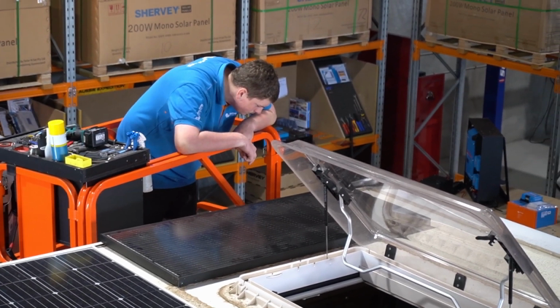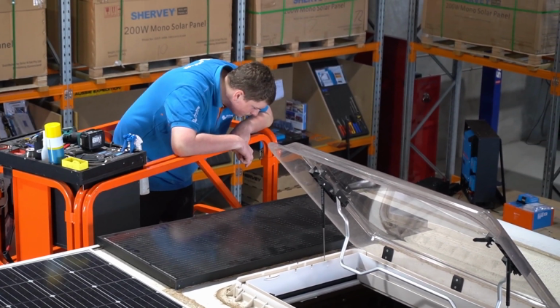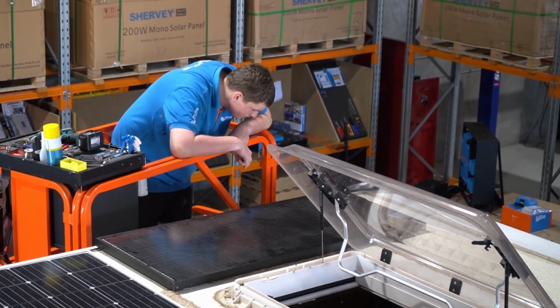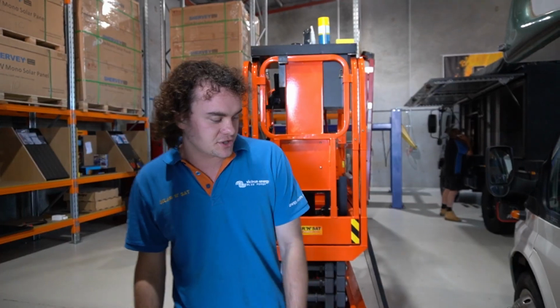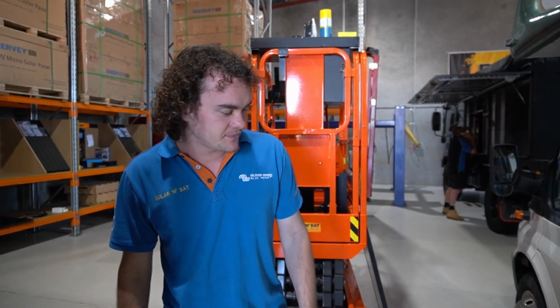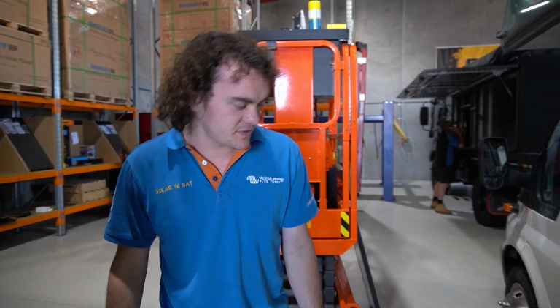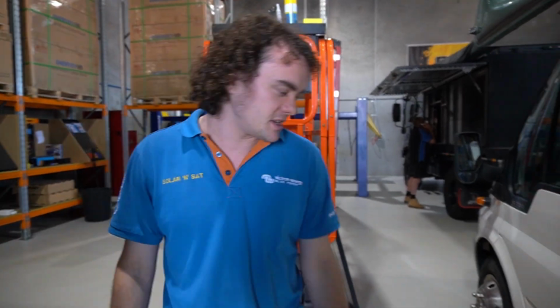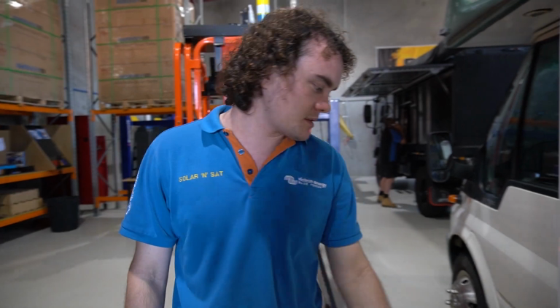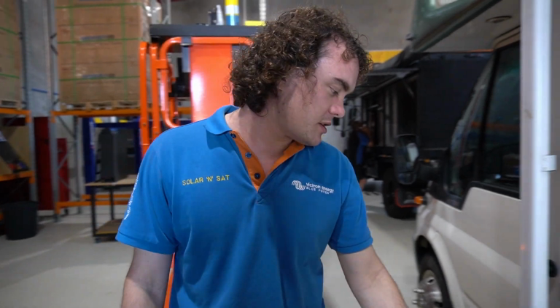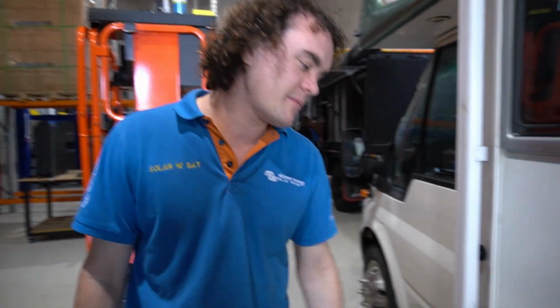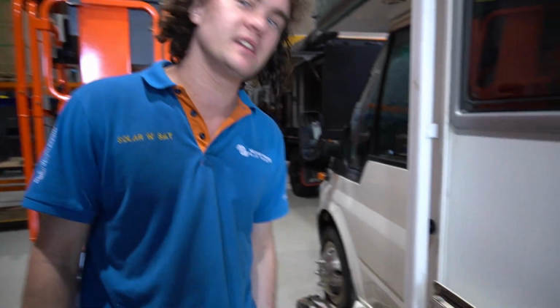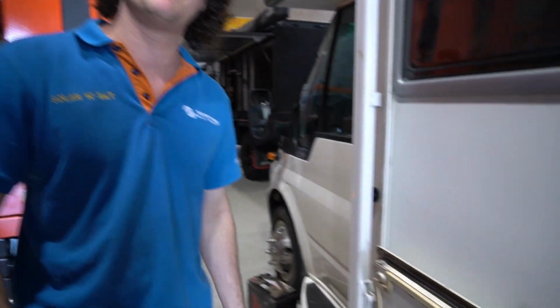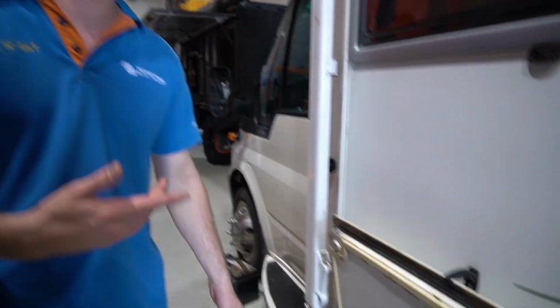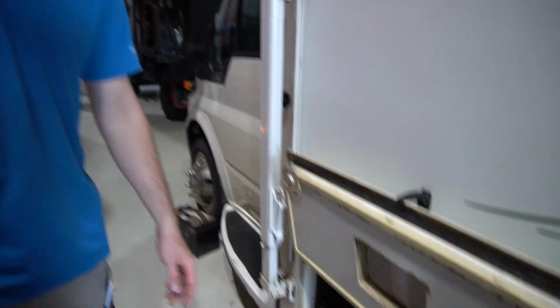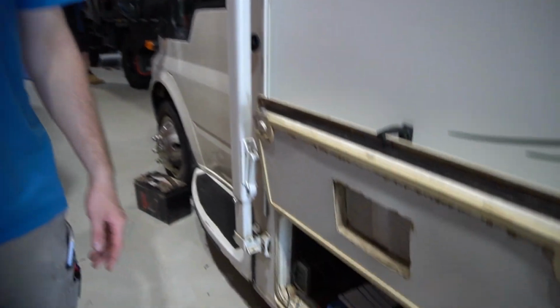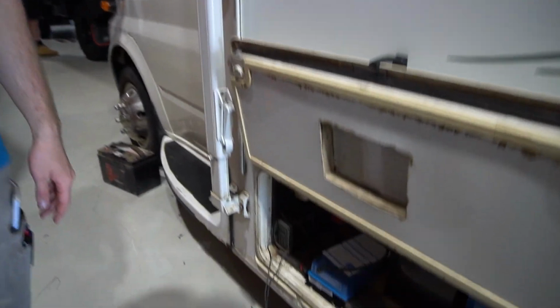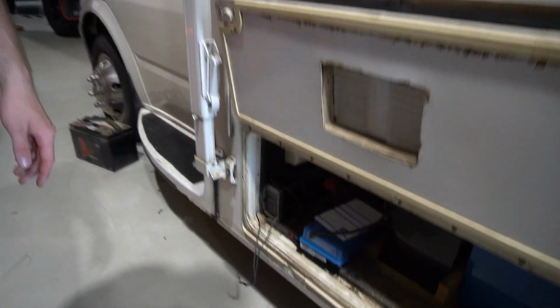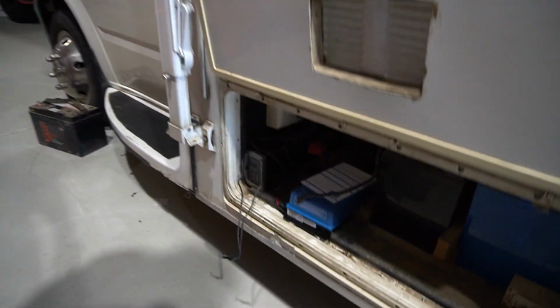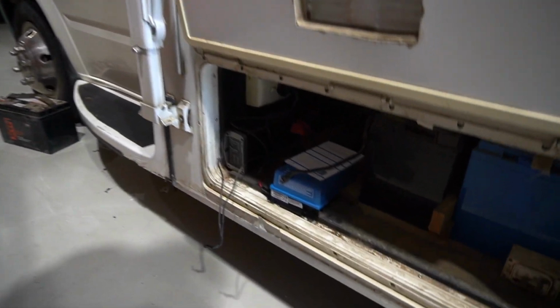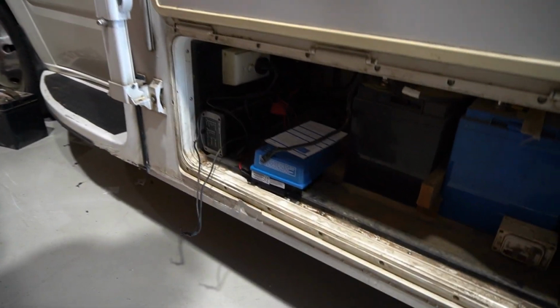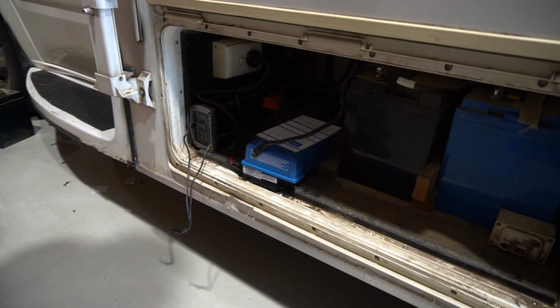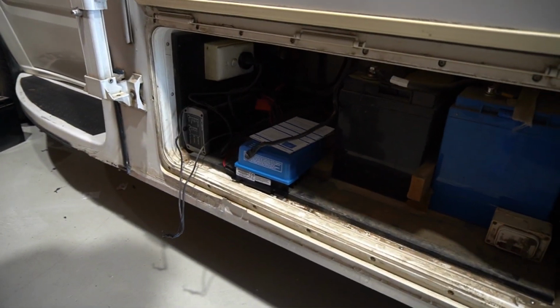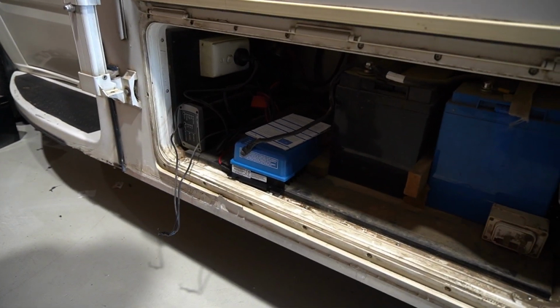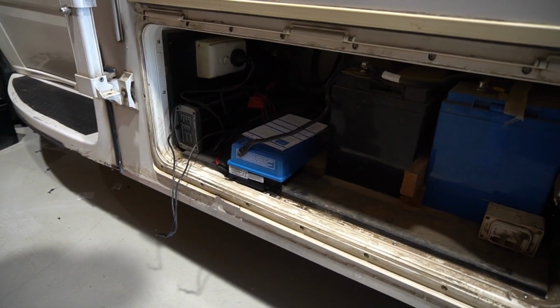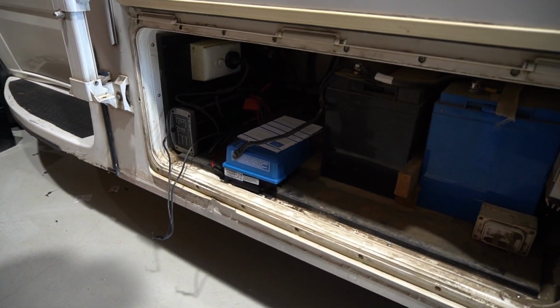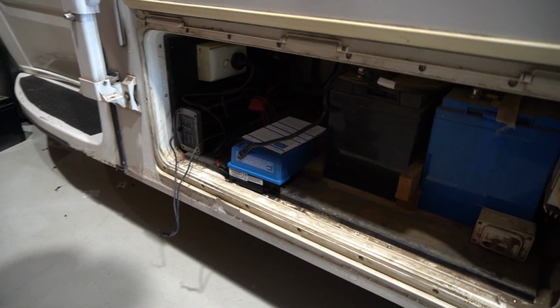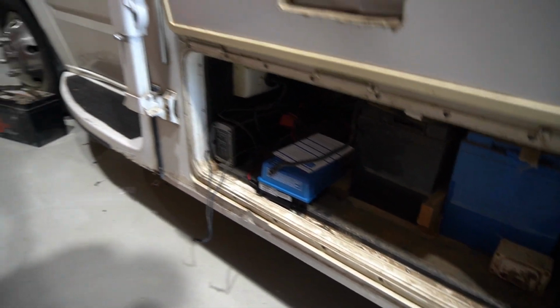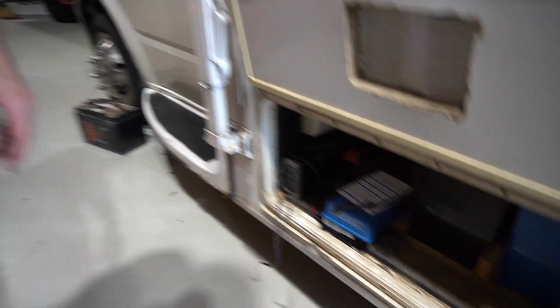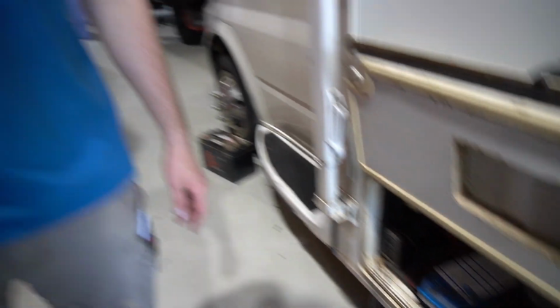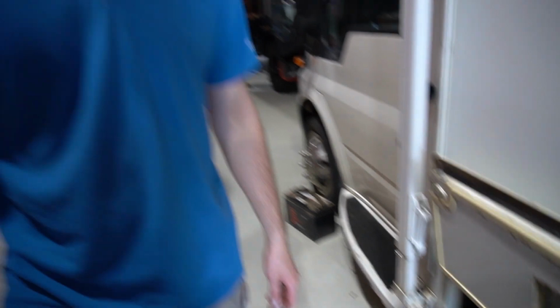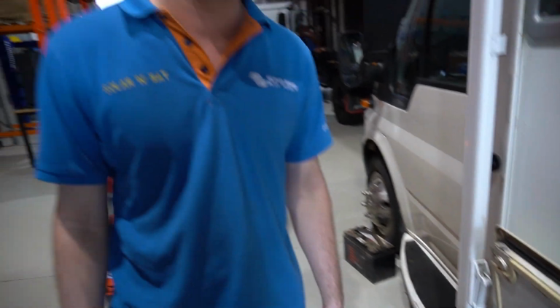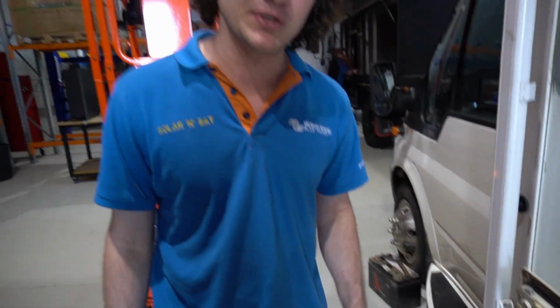Final update on this job — we decided to go with the 30 amp regulator and a 130 watt narrow solar panel. The customer should be laughing by the time we're finished. Awesome.